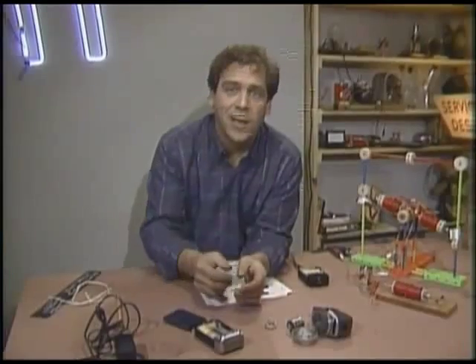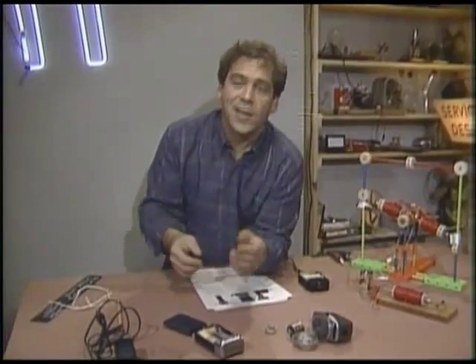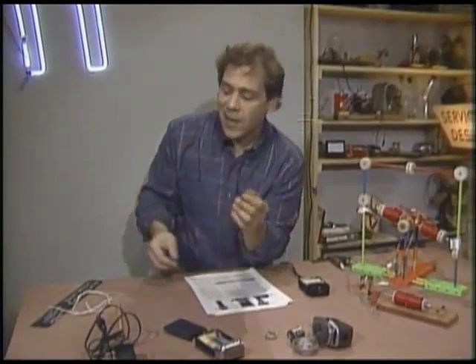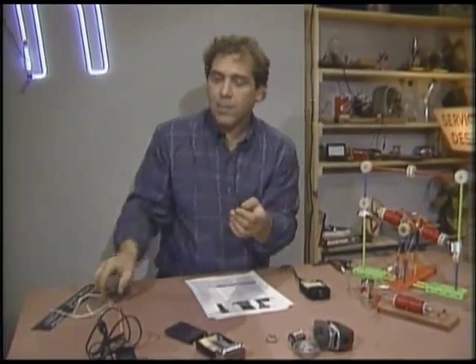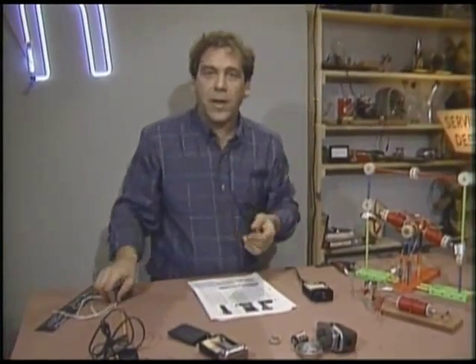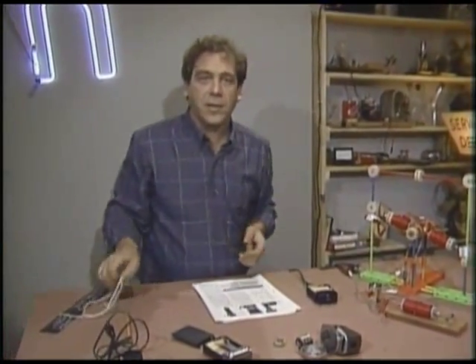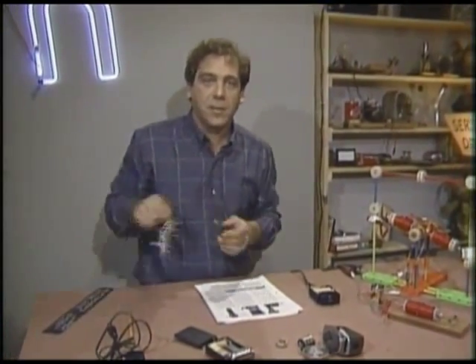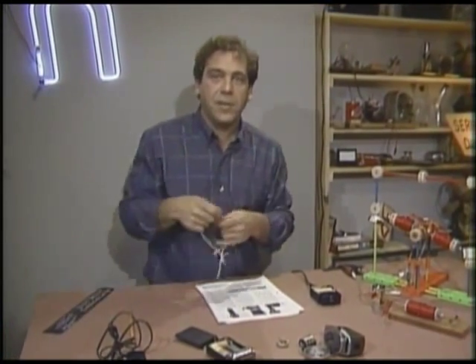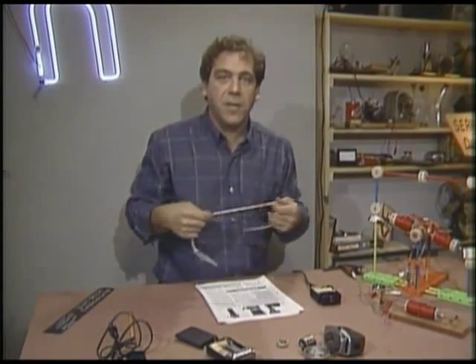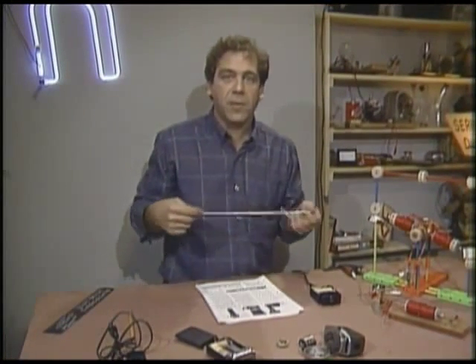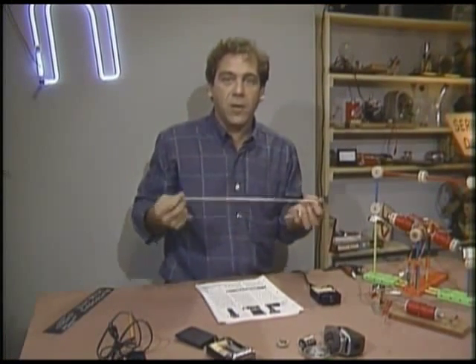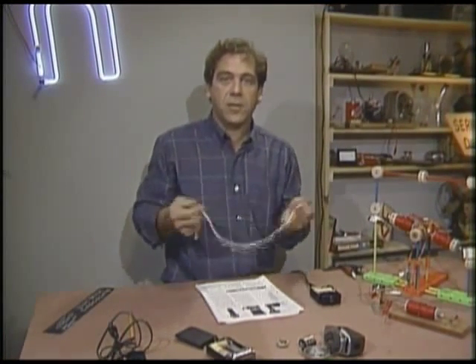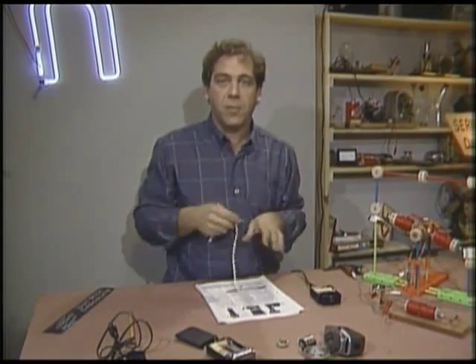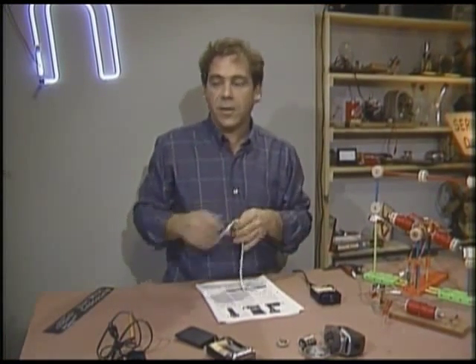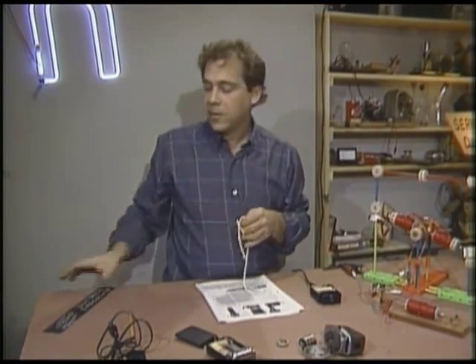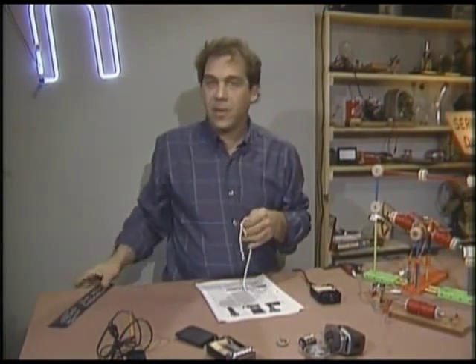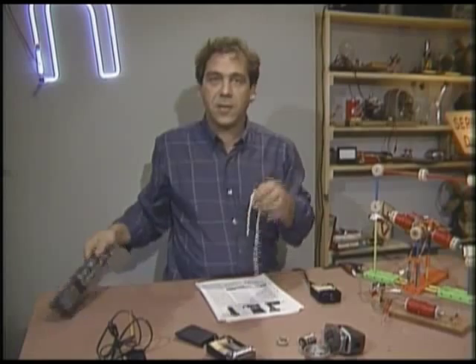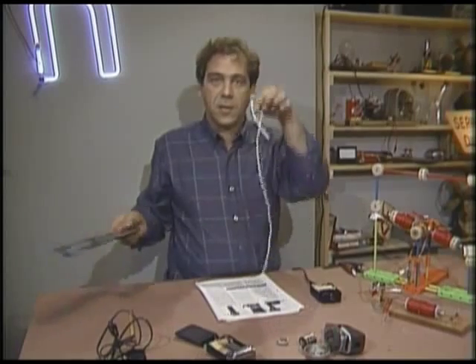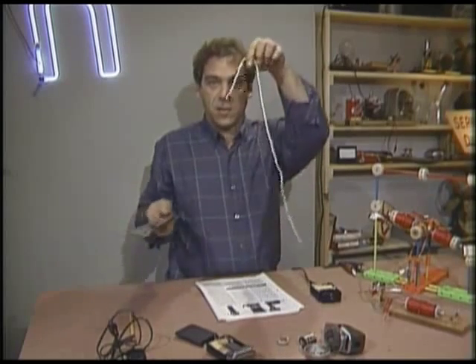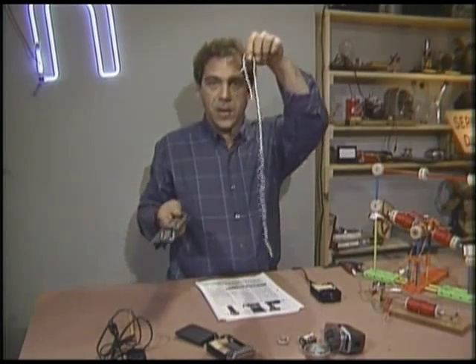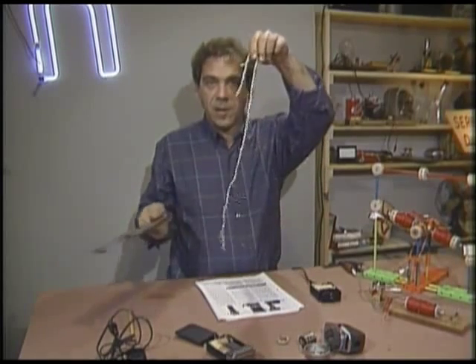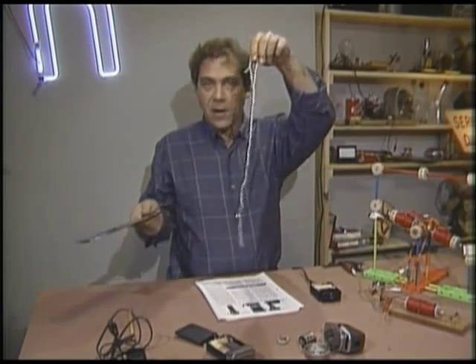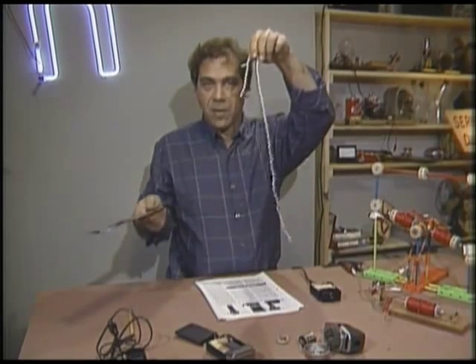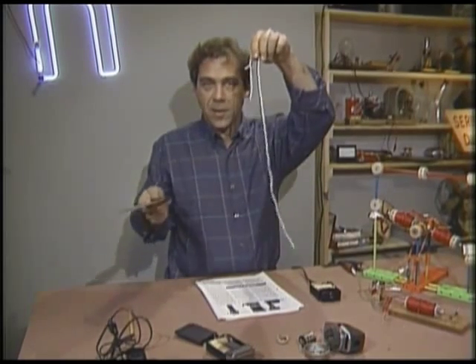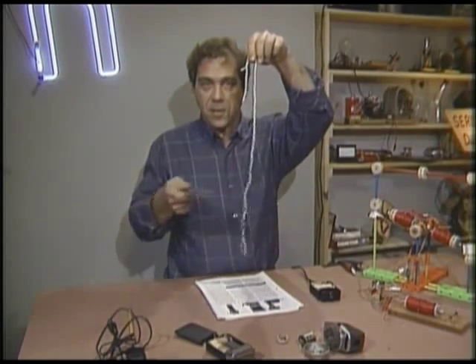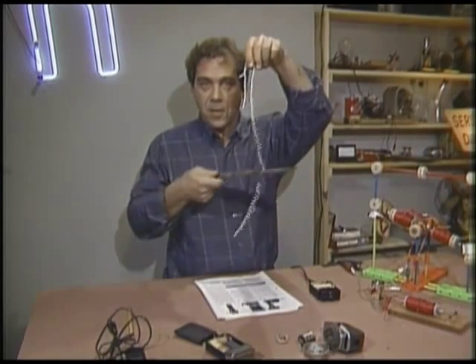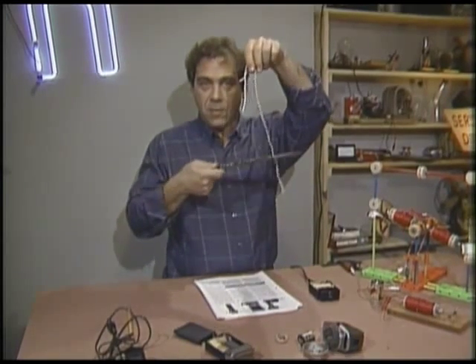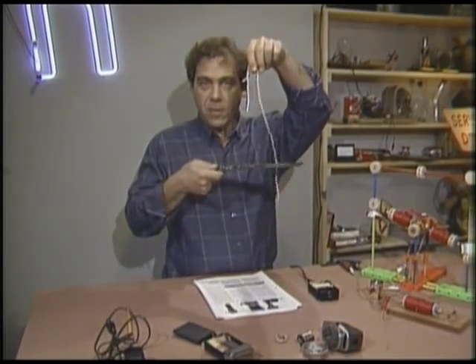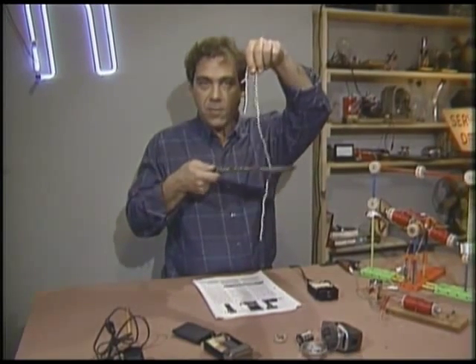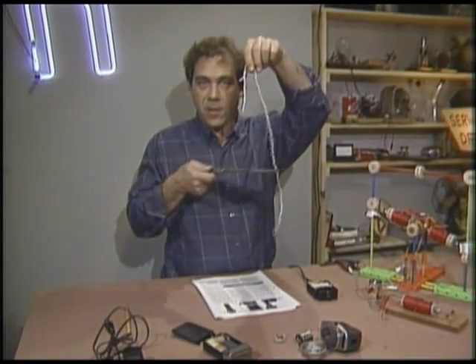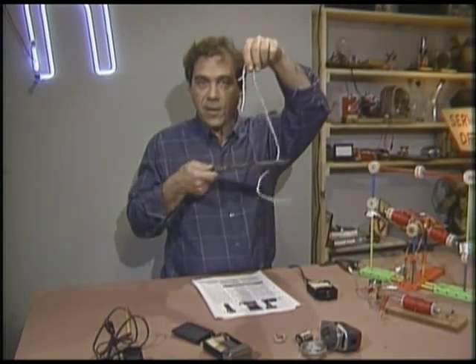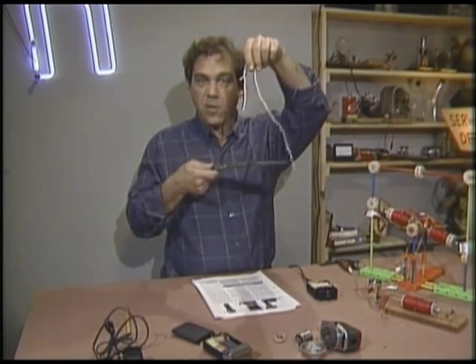The design of the blades and the piece of metal with the holes is important, because the blade, no matter how sharp it is, won't cut a whisker on its own.